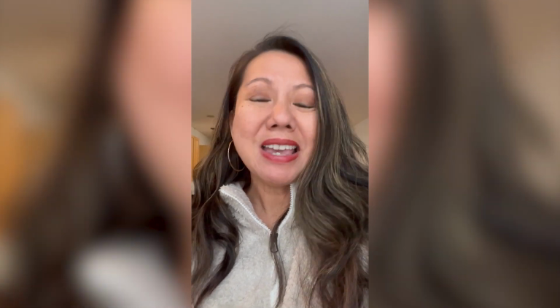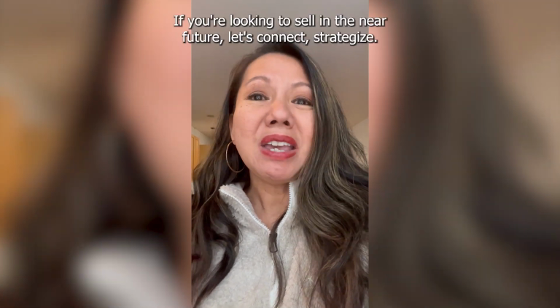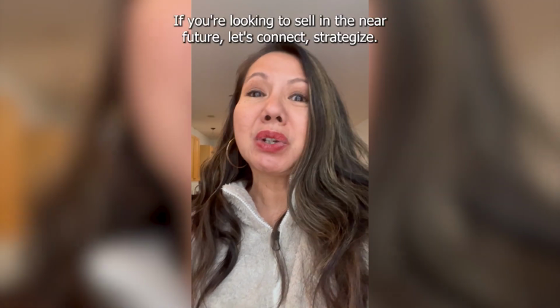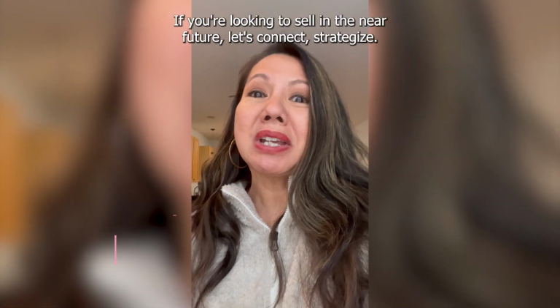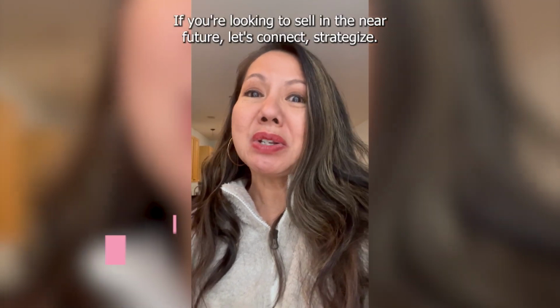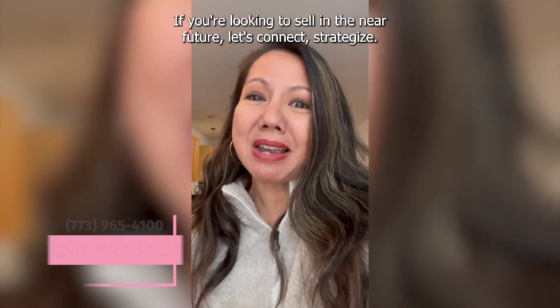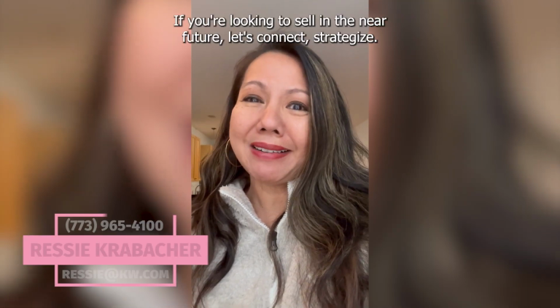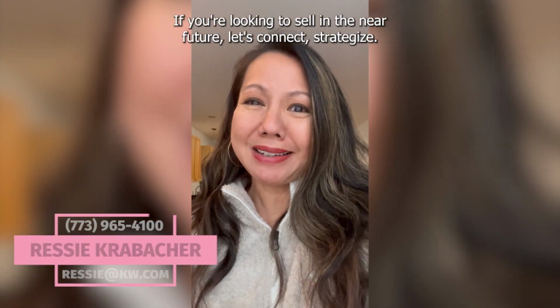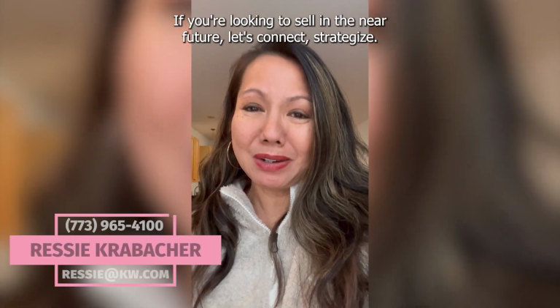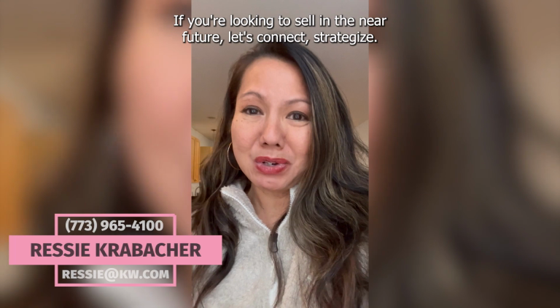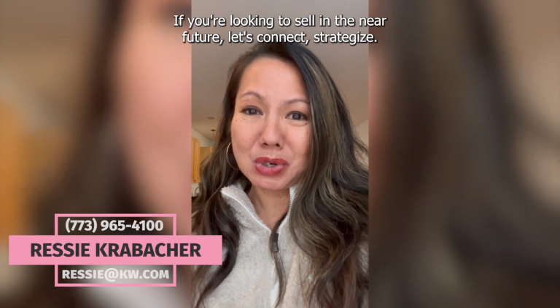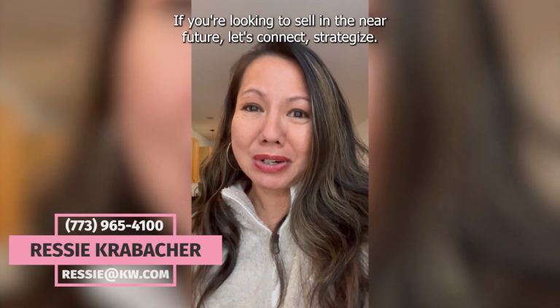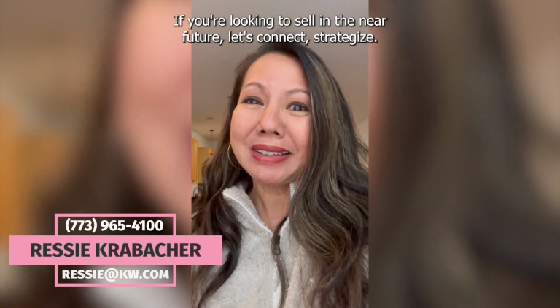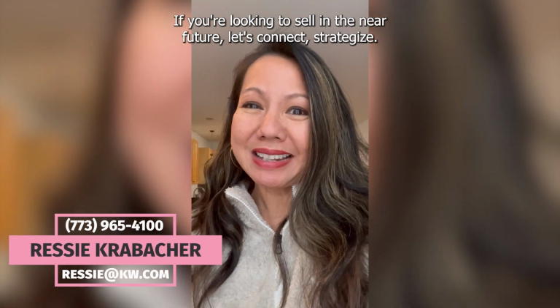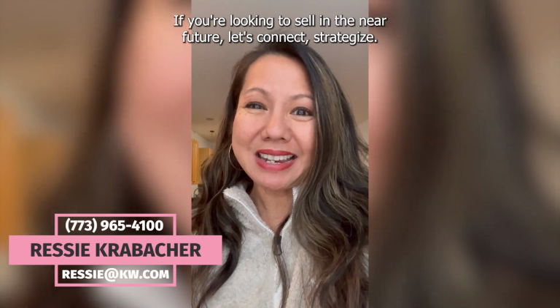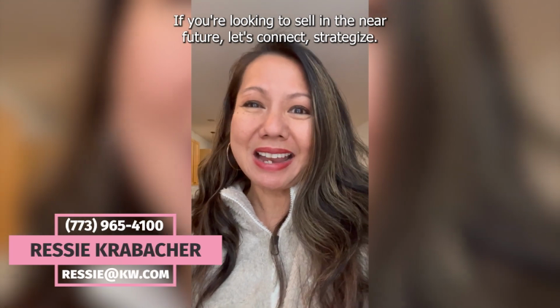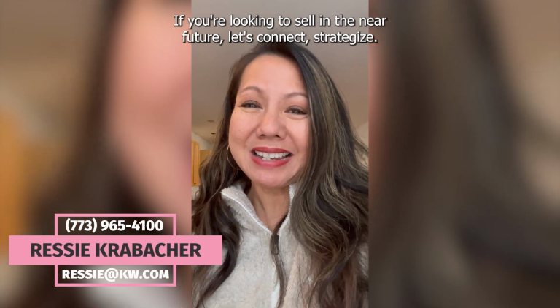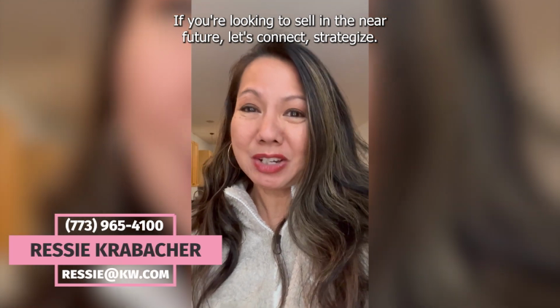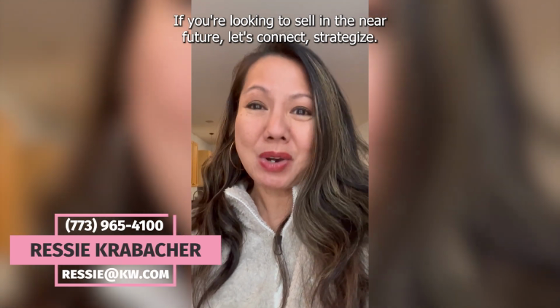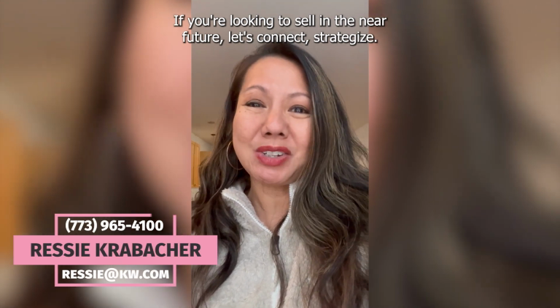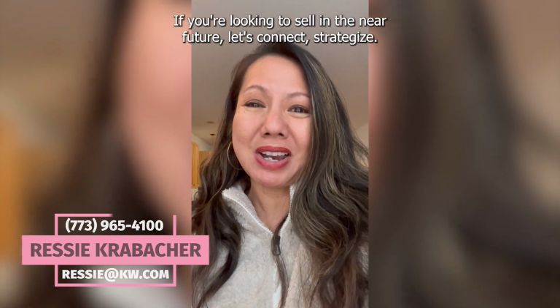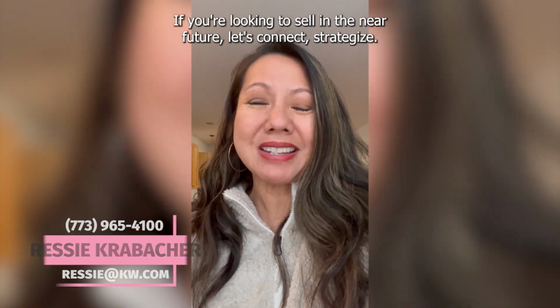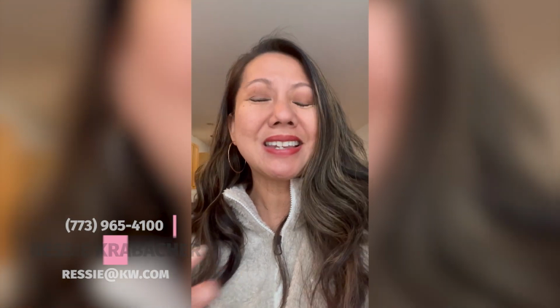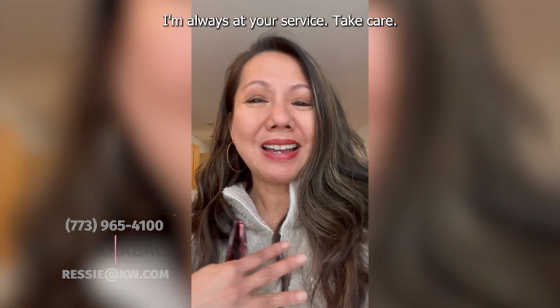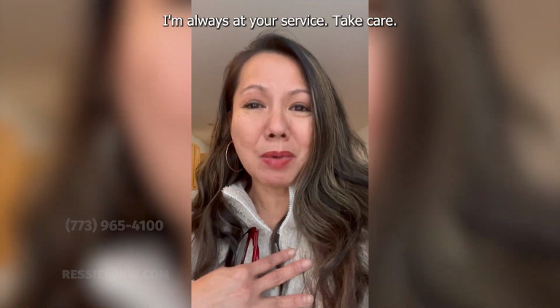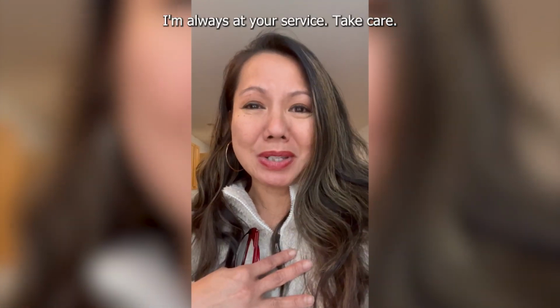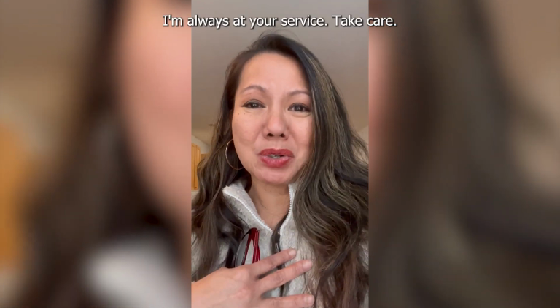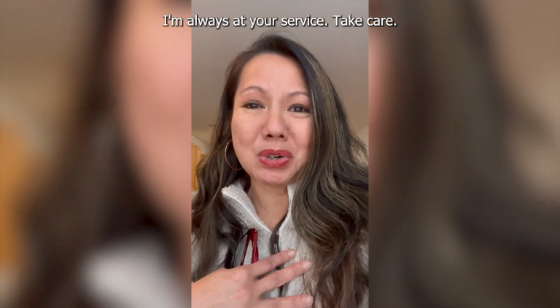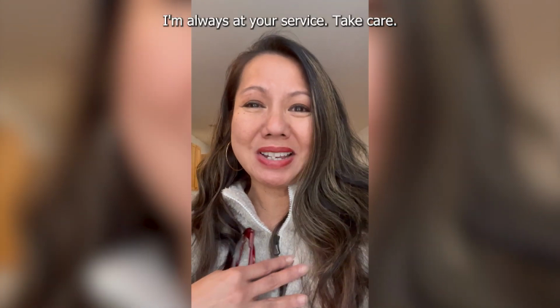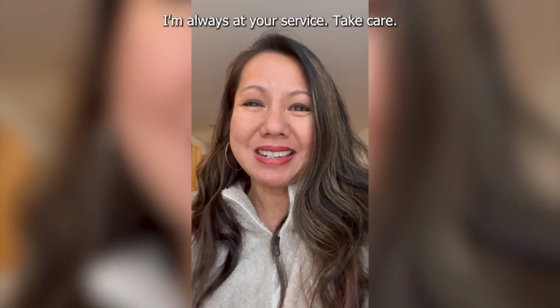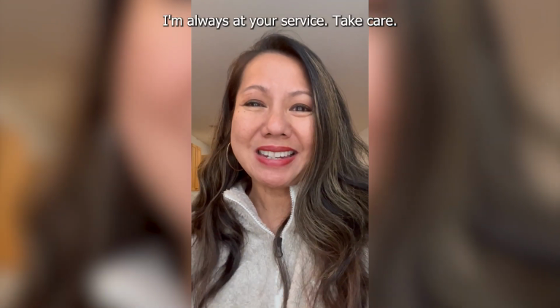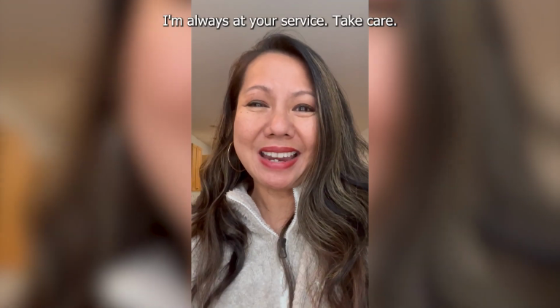If you're looking to sell in the near future, let's connect and strategize. I'm always at your service. Take care.